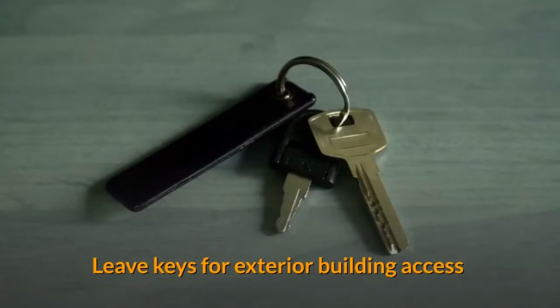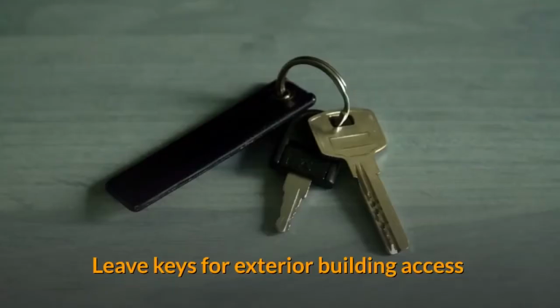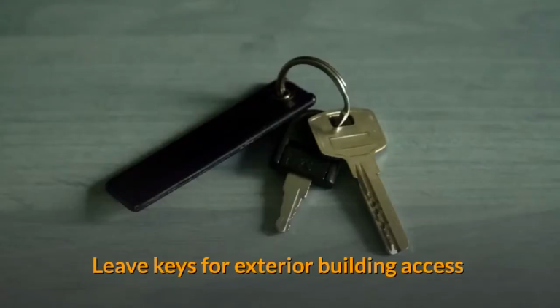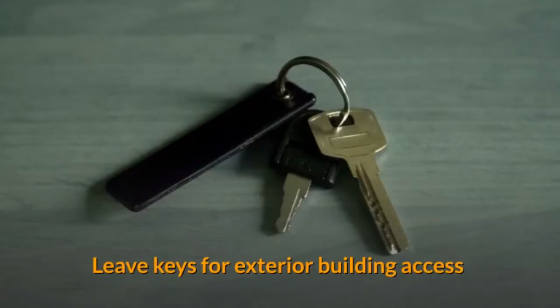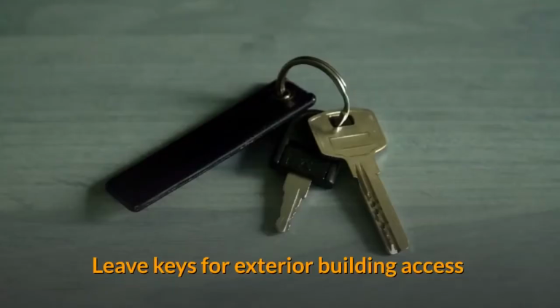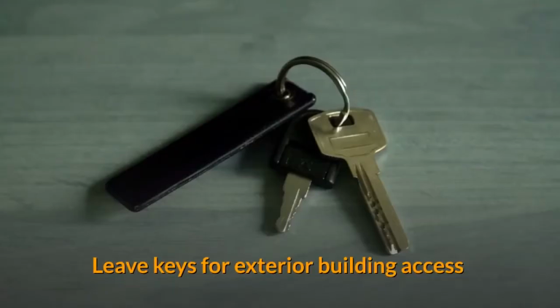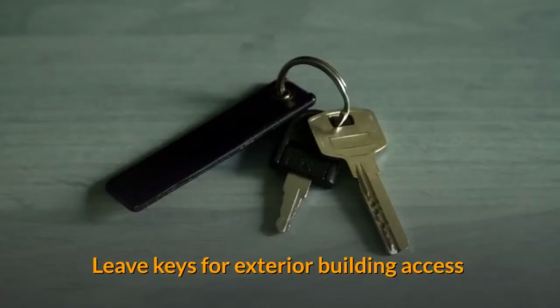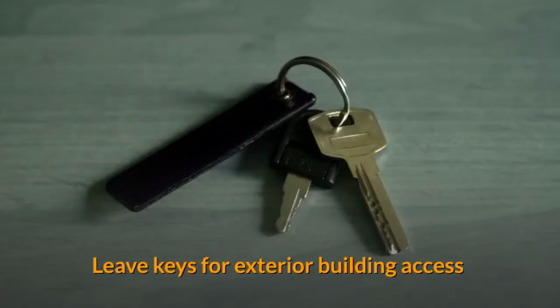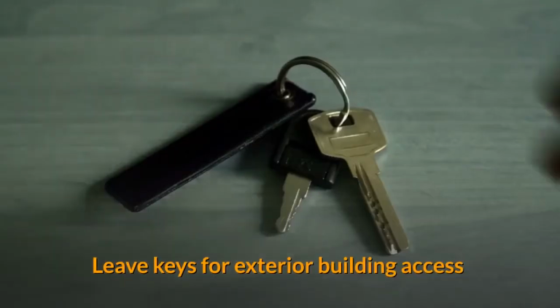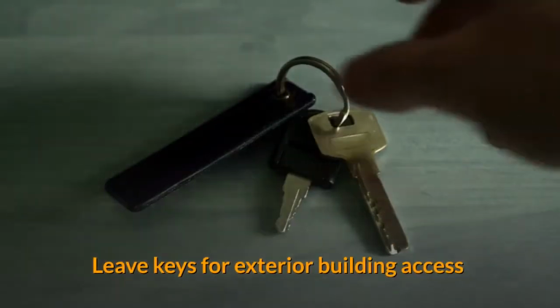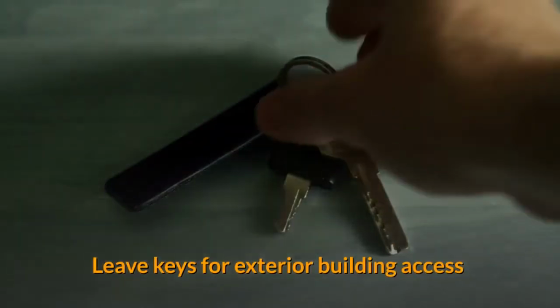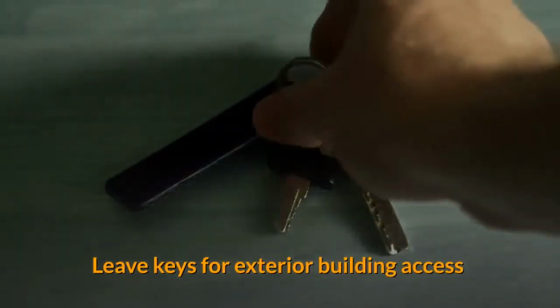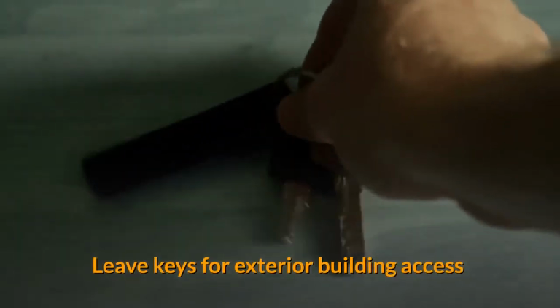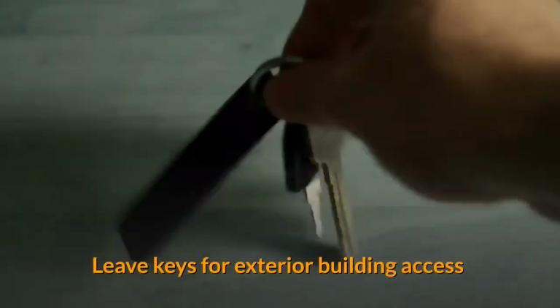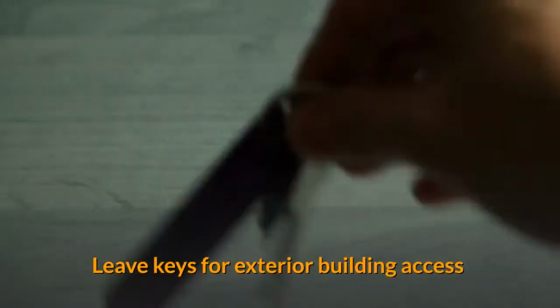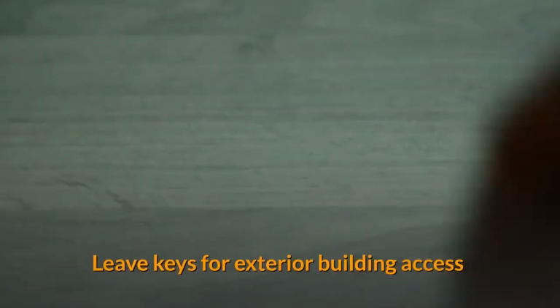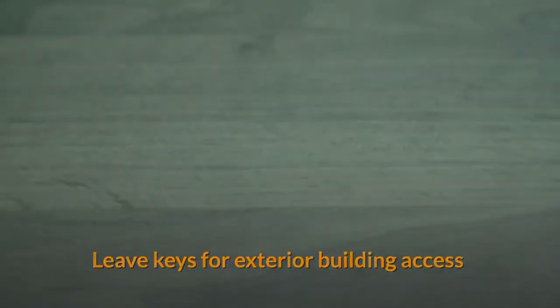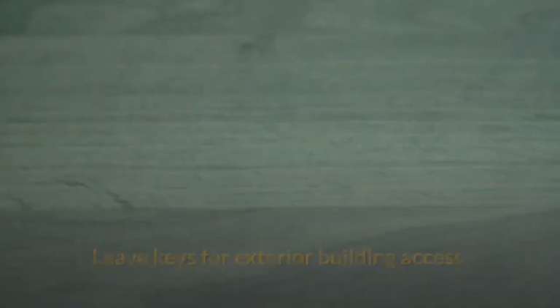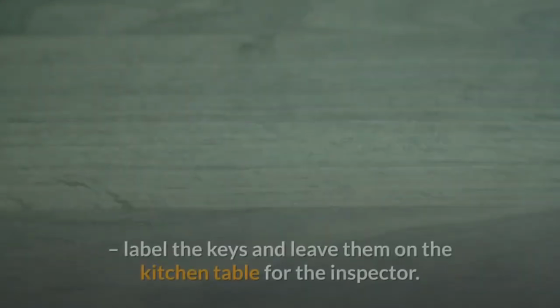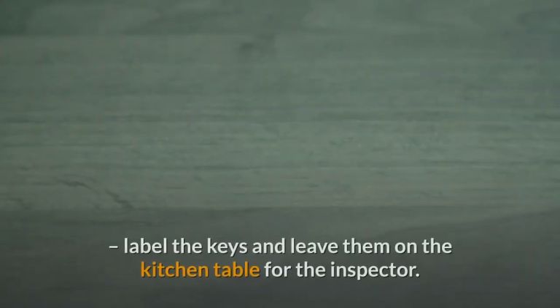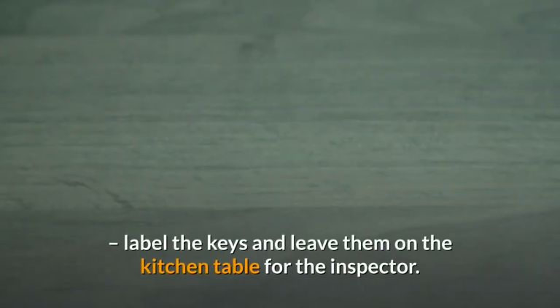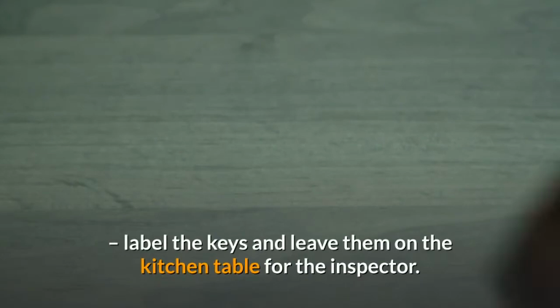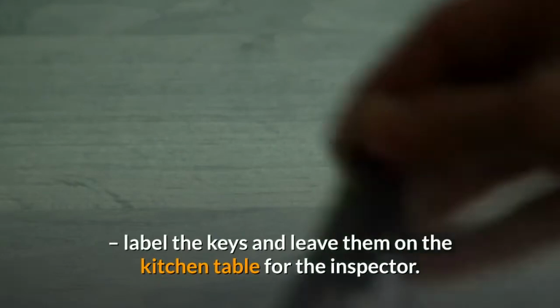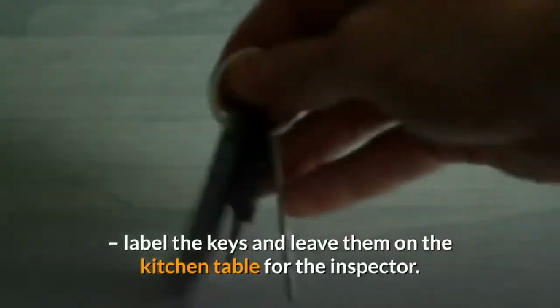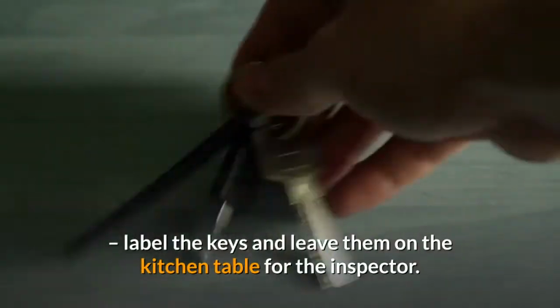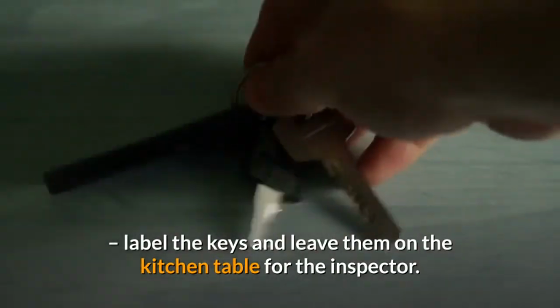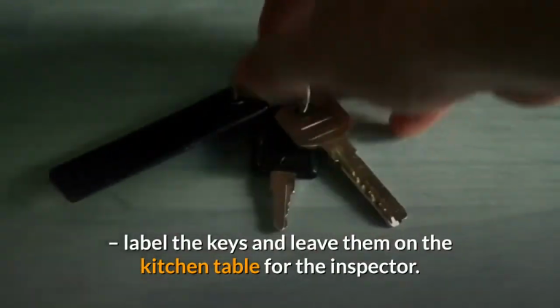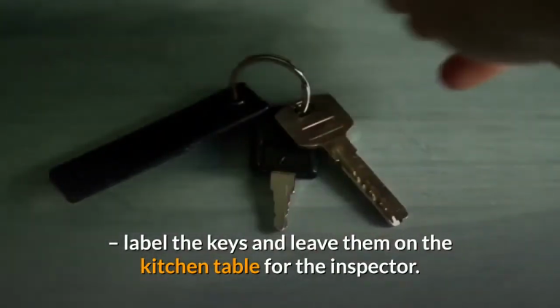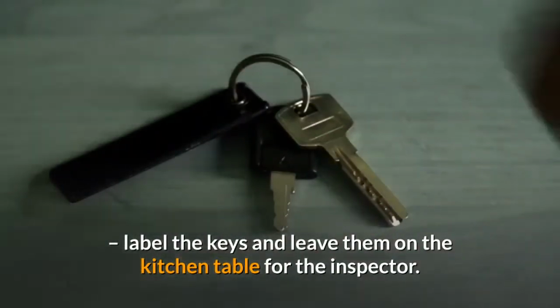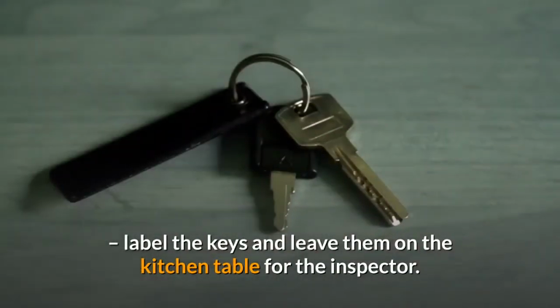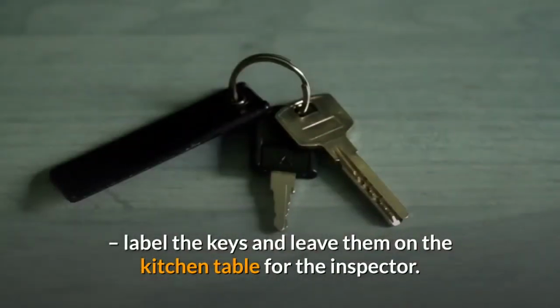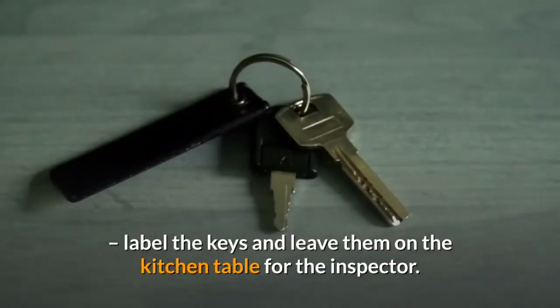Leave keys for exterior building access. Label the keys and leave them on the kitchen table for the inspector.